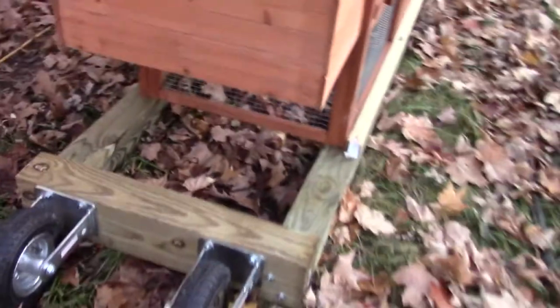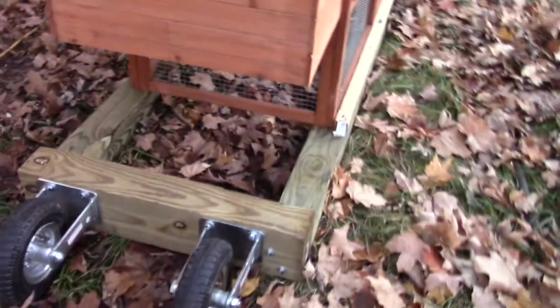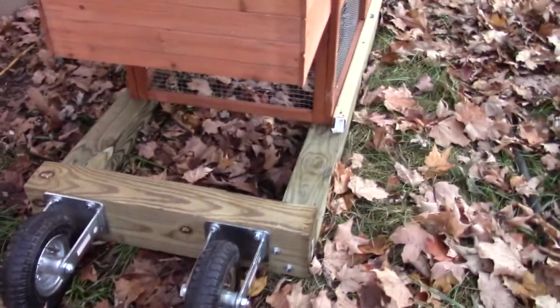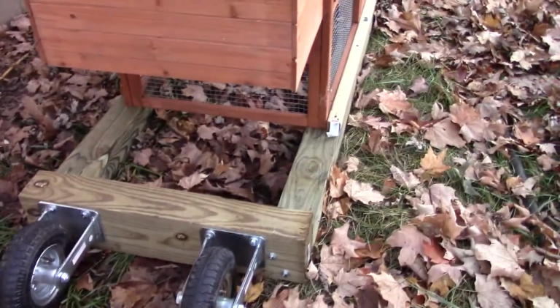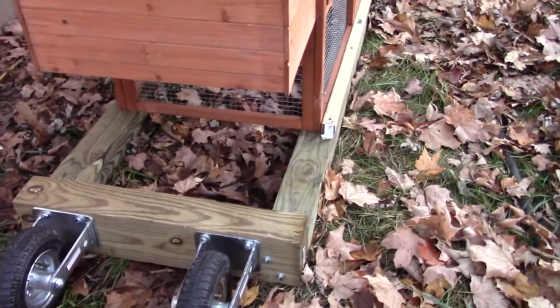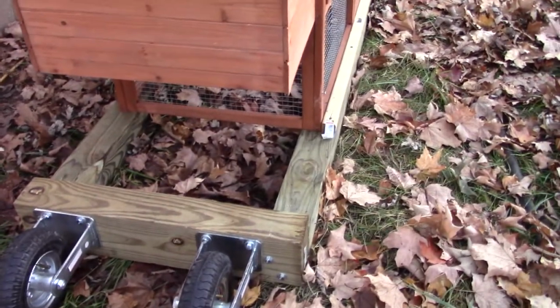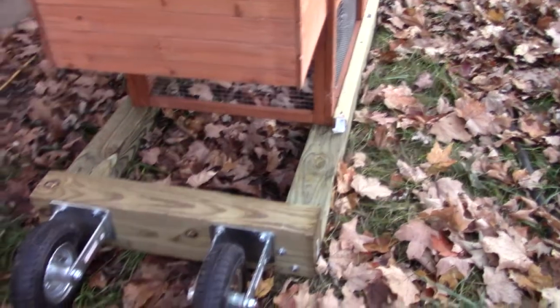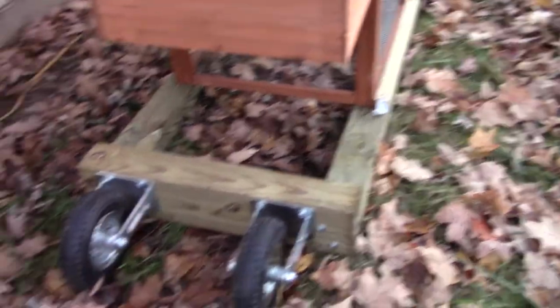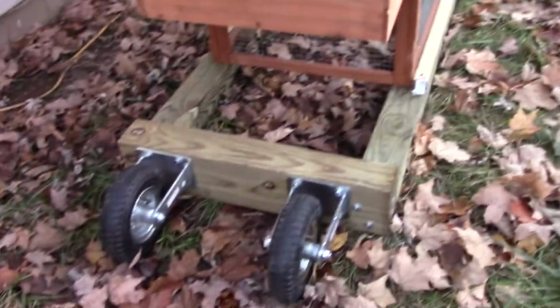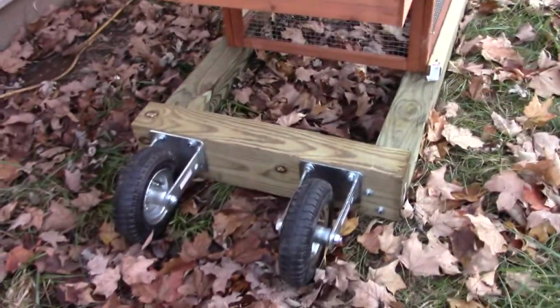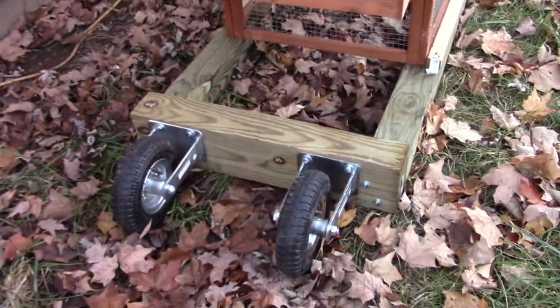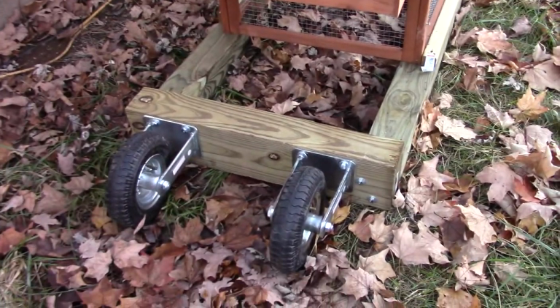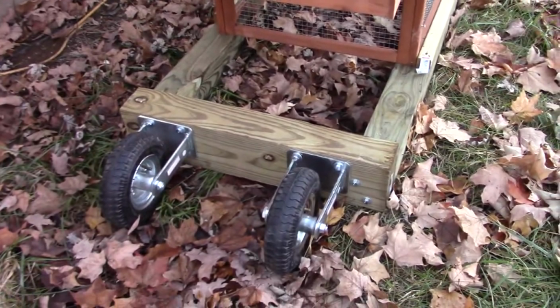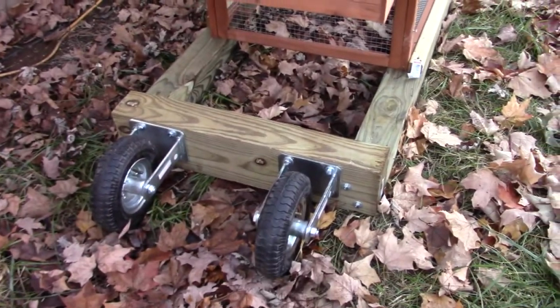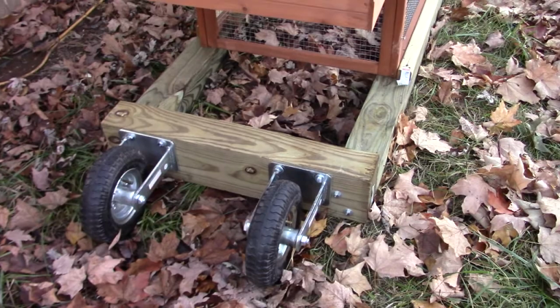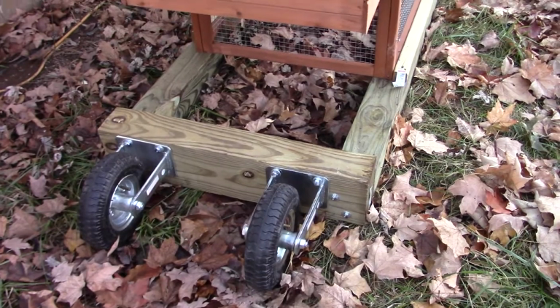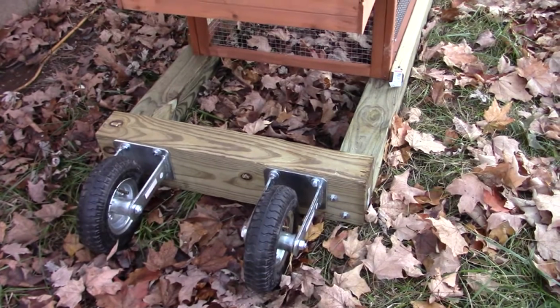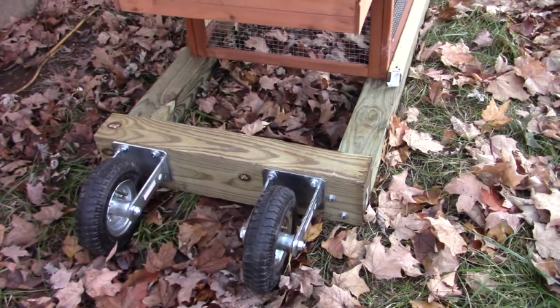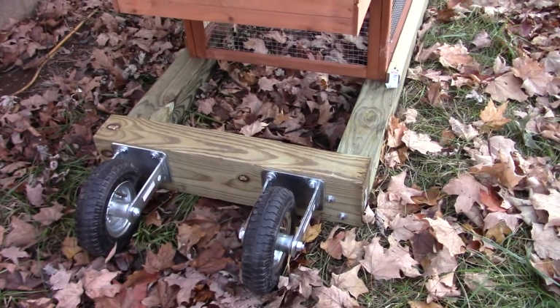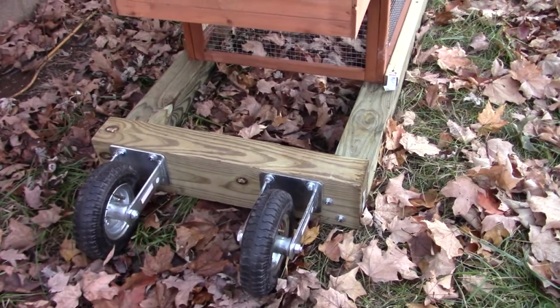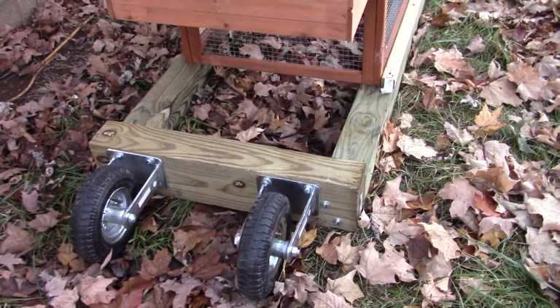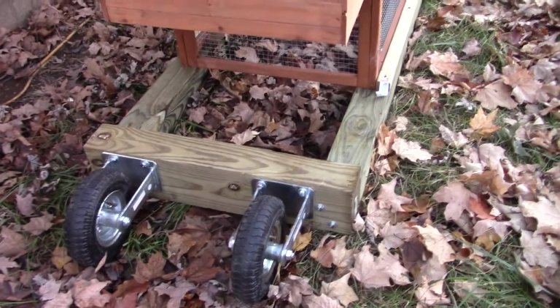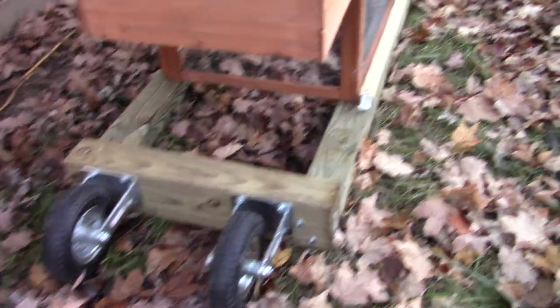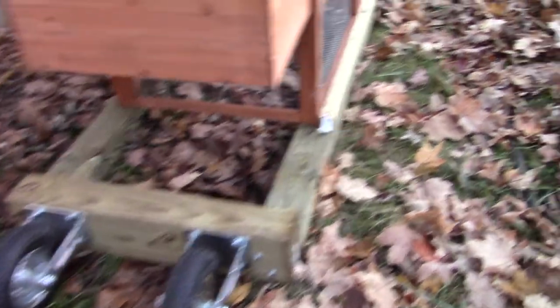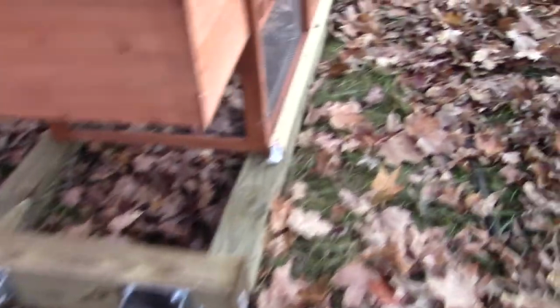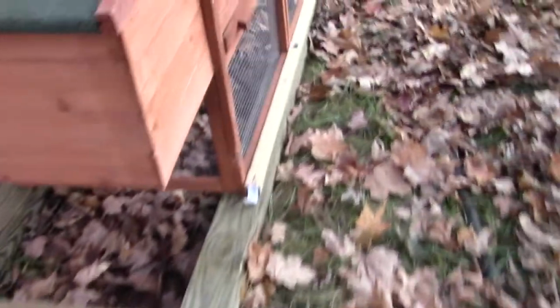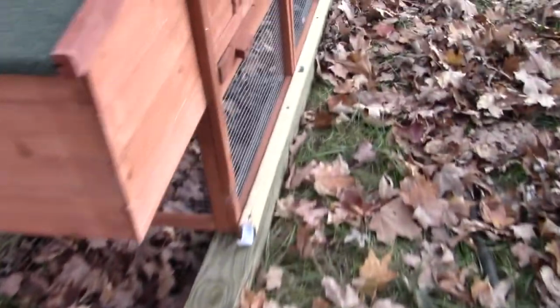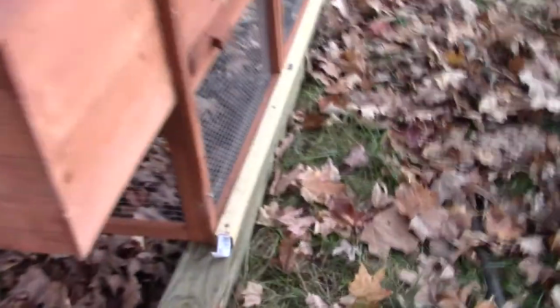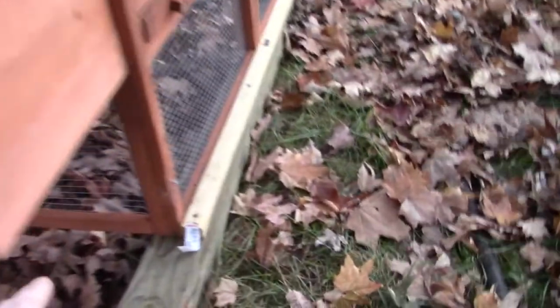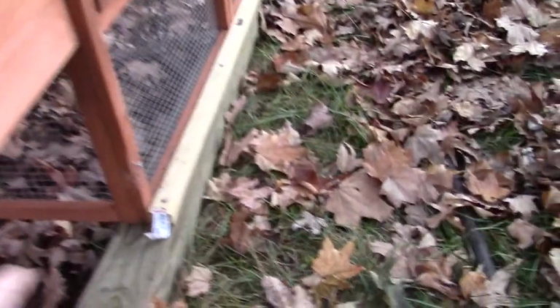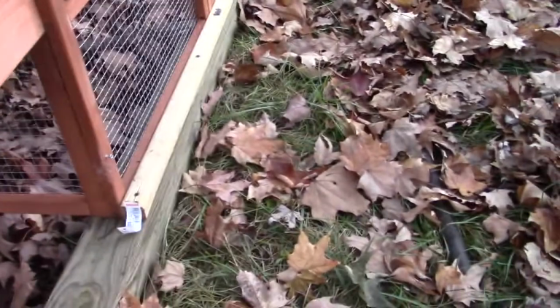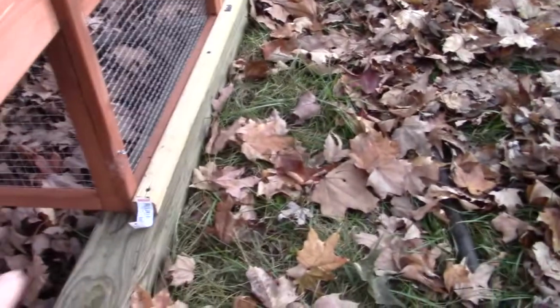Here's the wheels. I had to air them up but I got them from Harbor Freight. I got to put a little board across there.